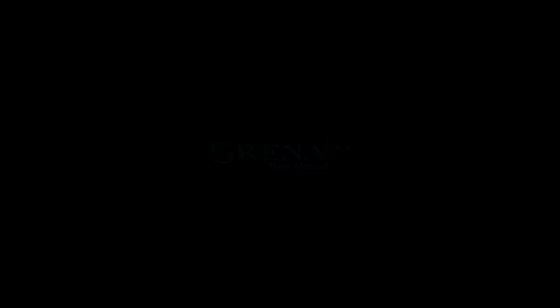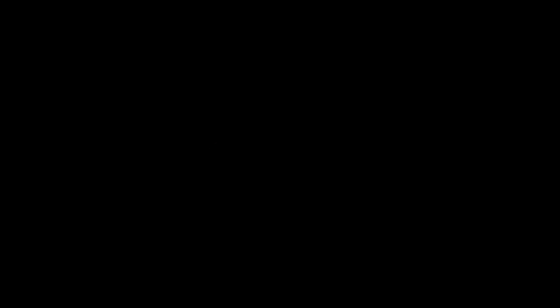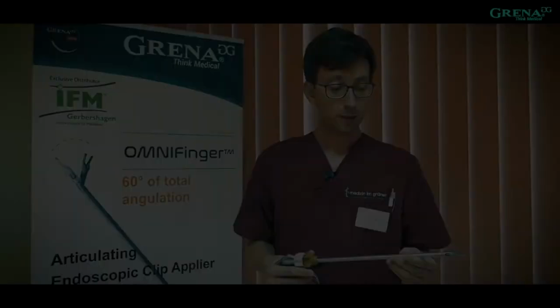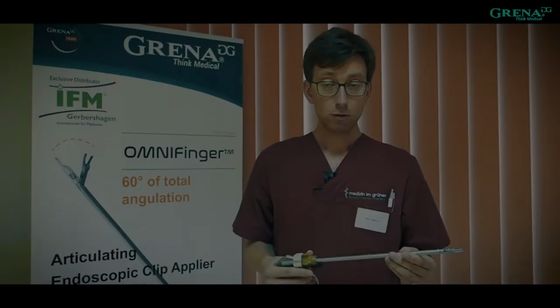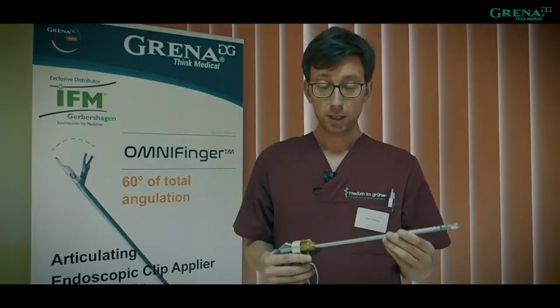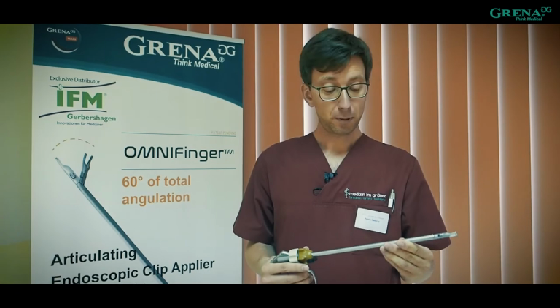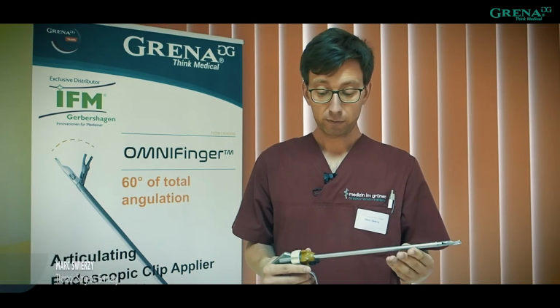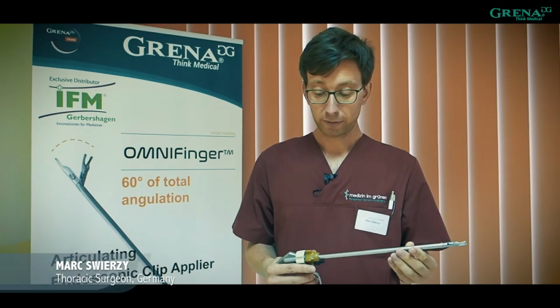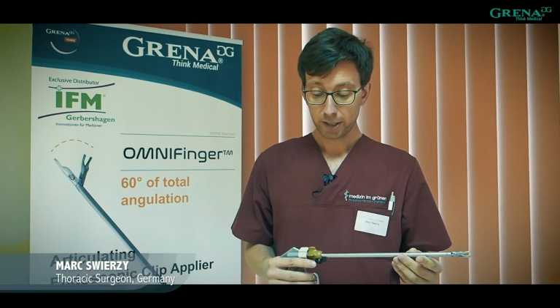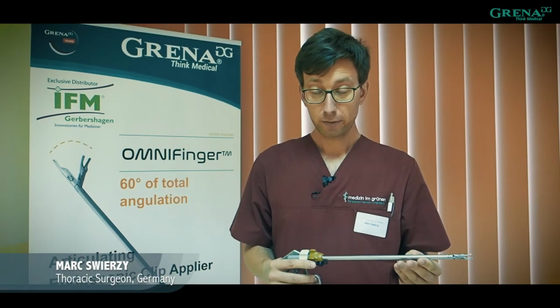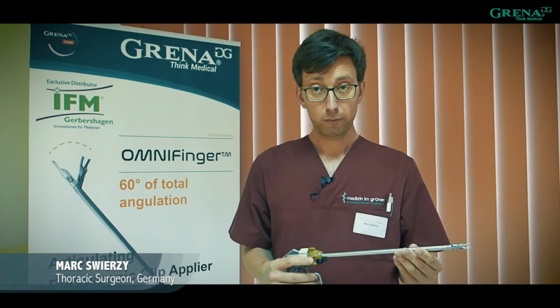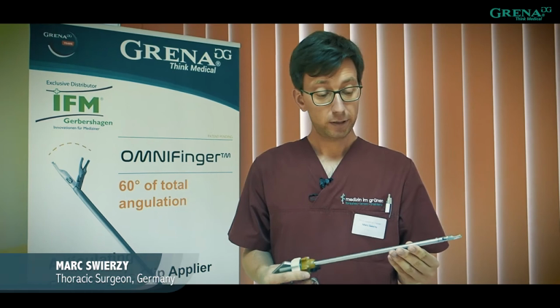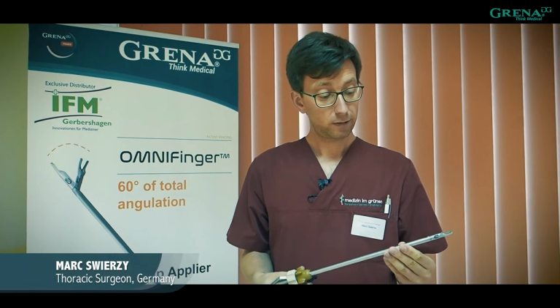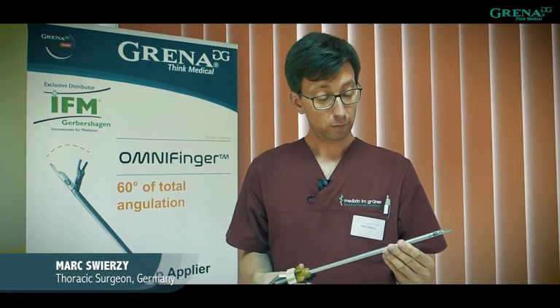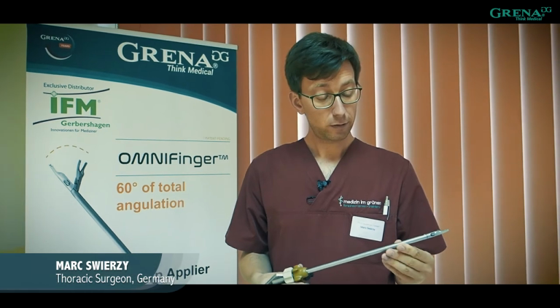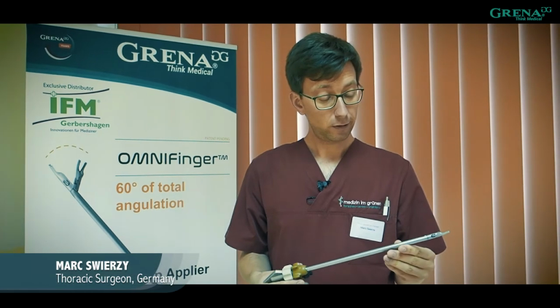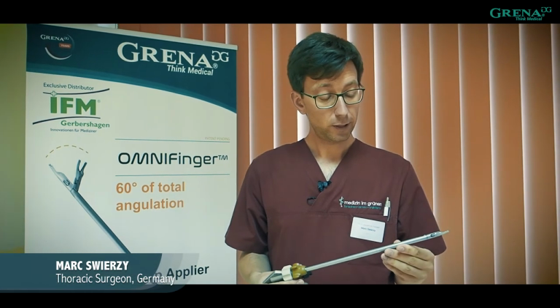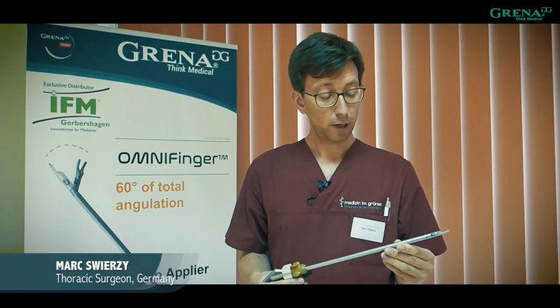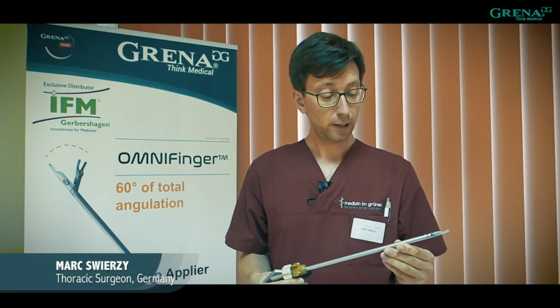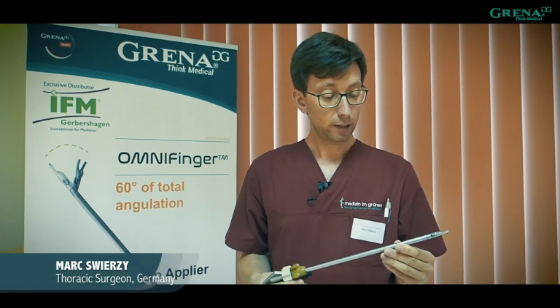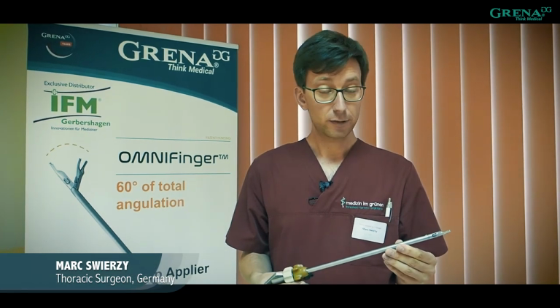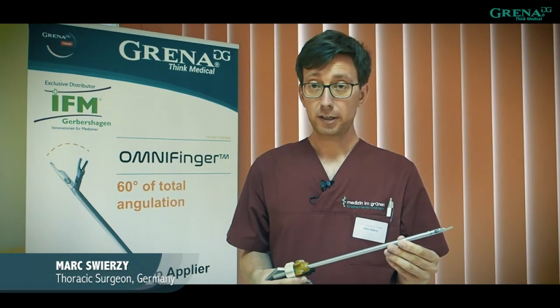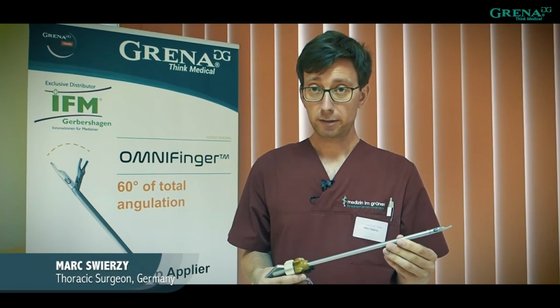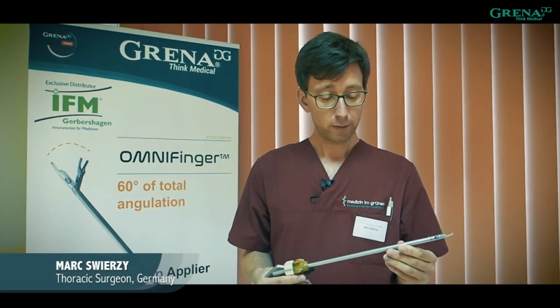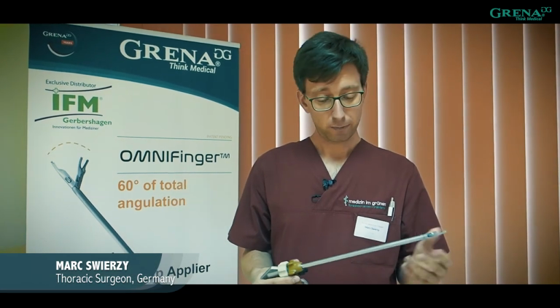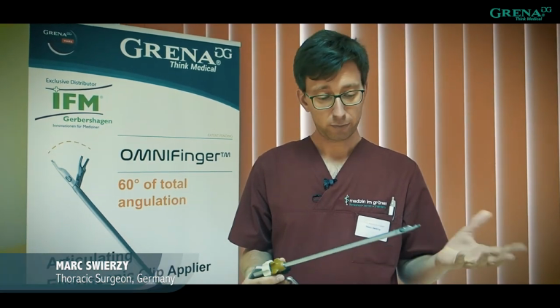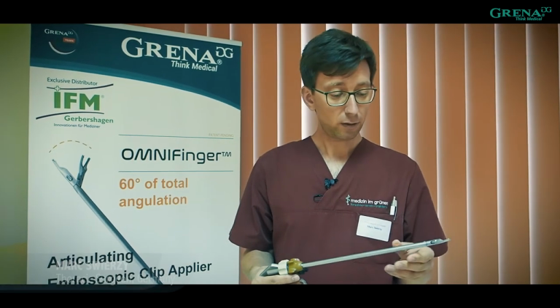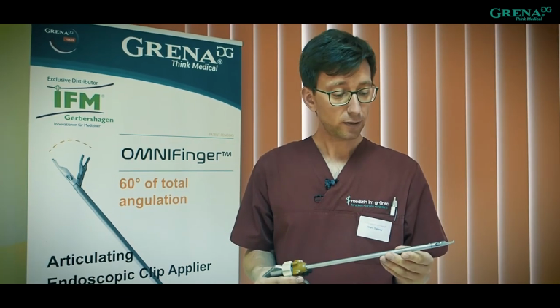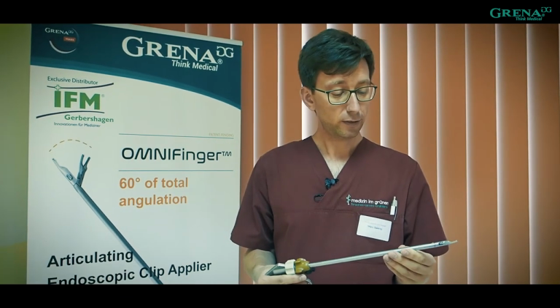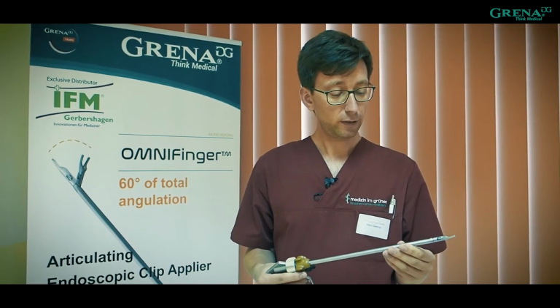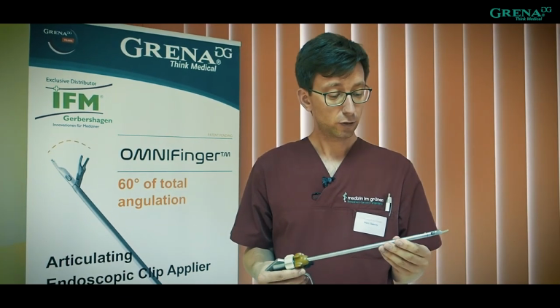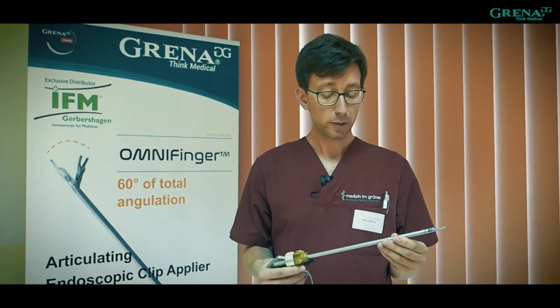This is a new clip applier from CRENA, which is inspired by Diego Gonzalez-Rivas, a friend of ours in Germany.